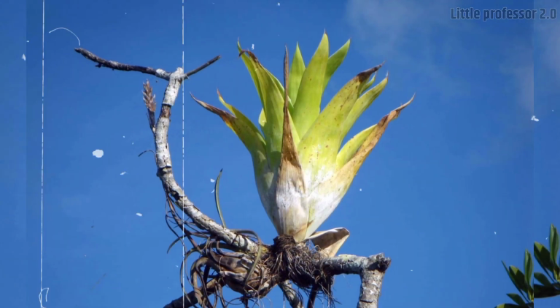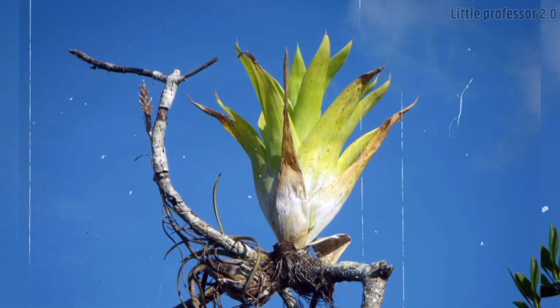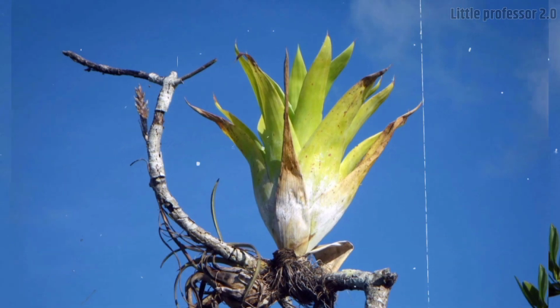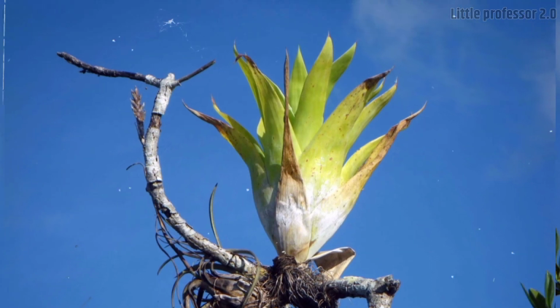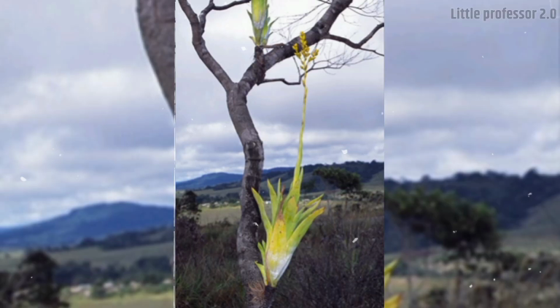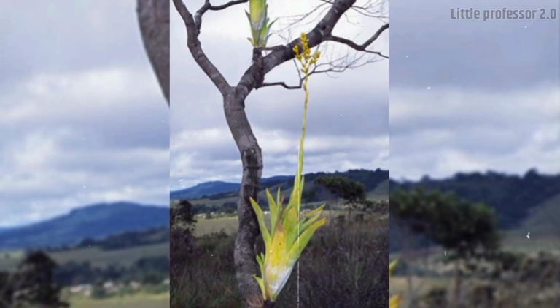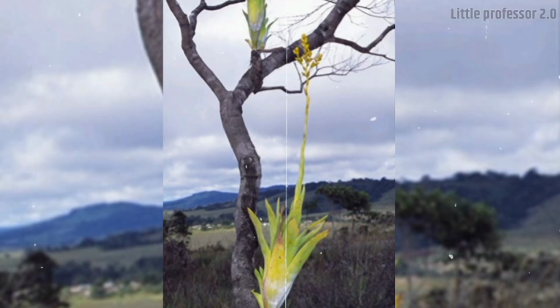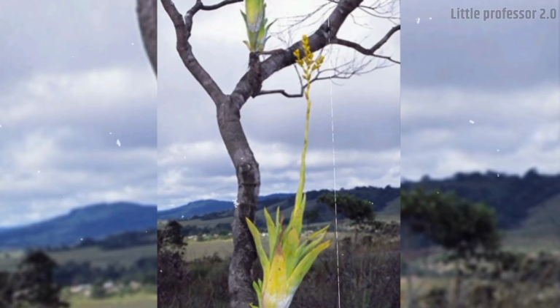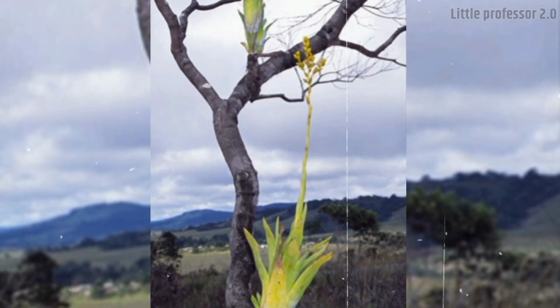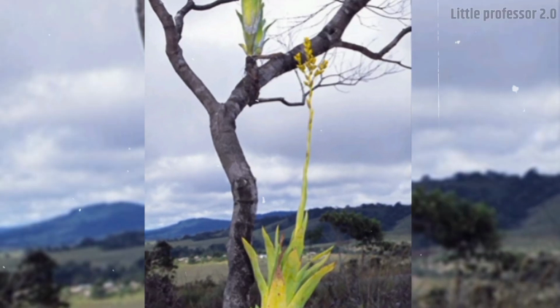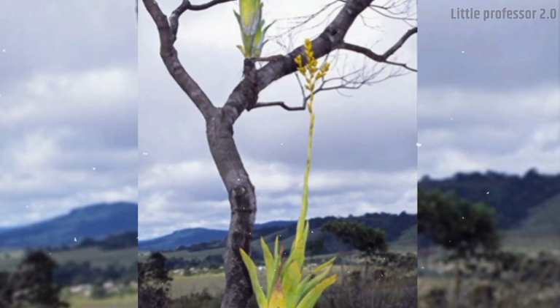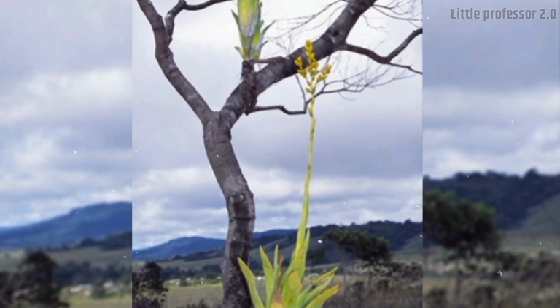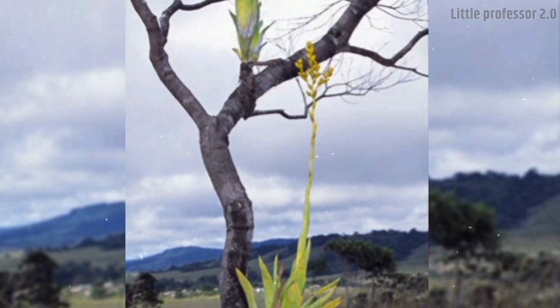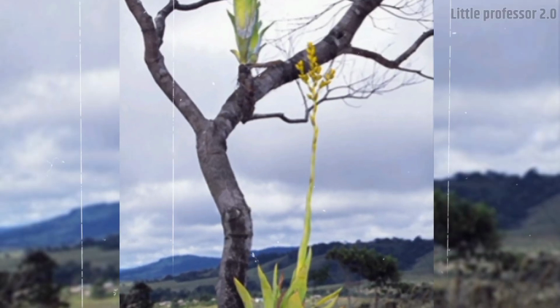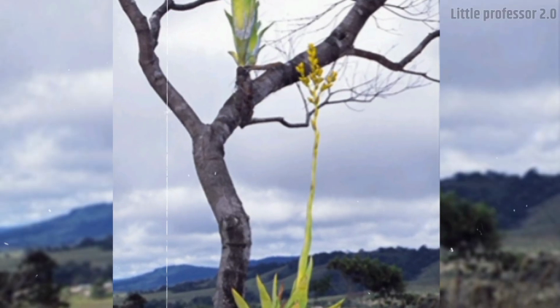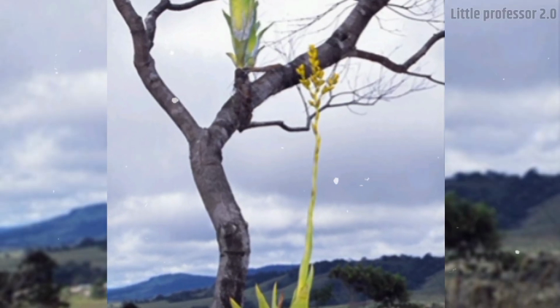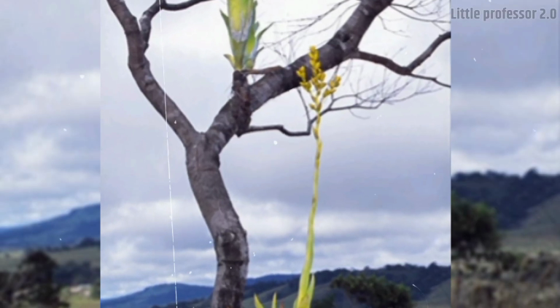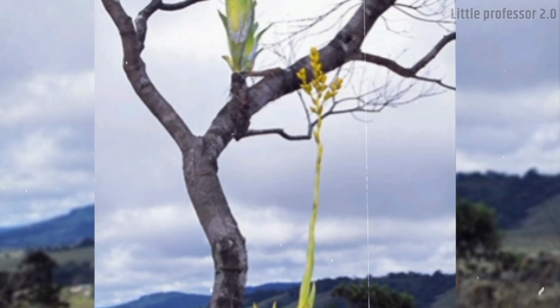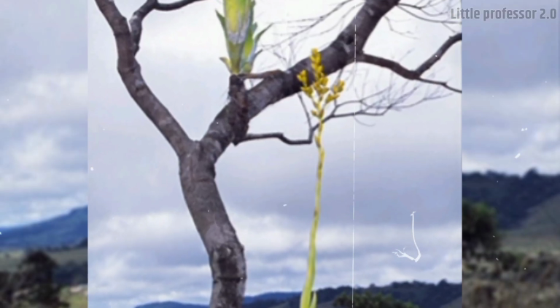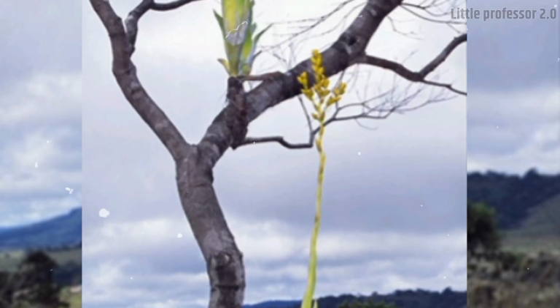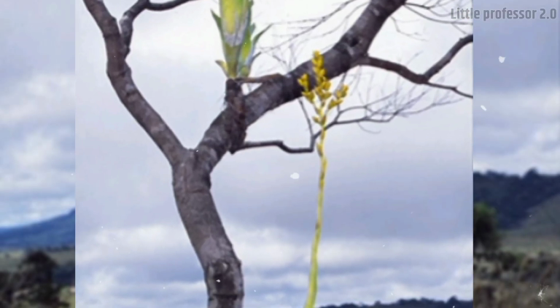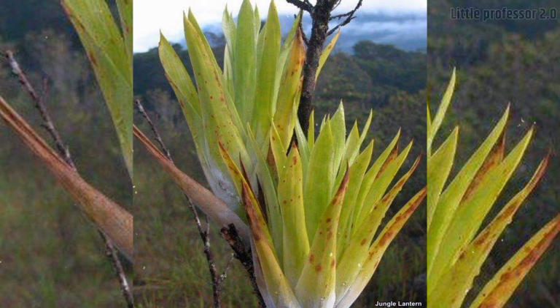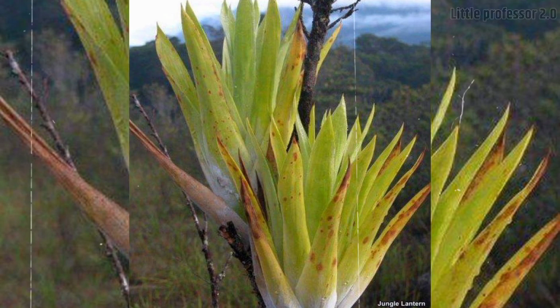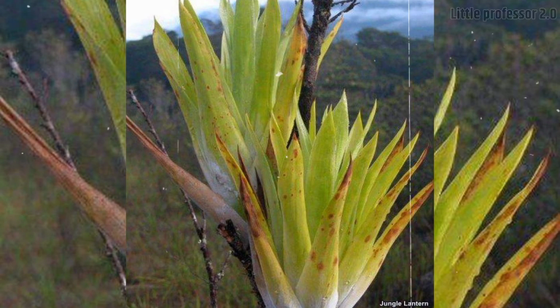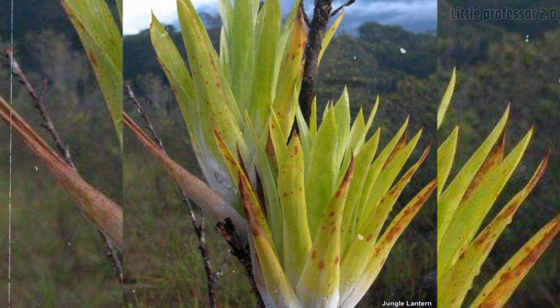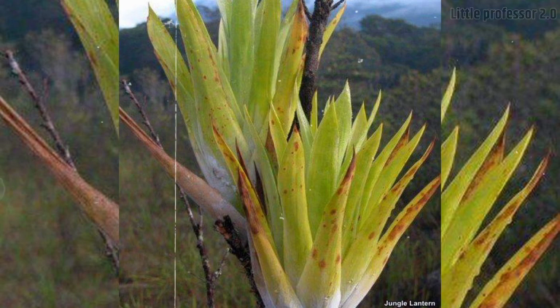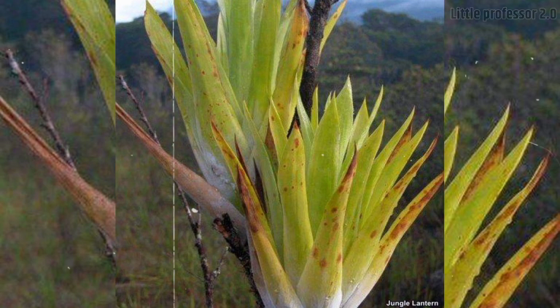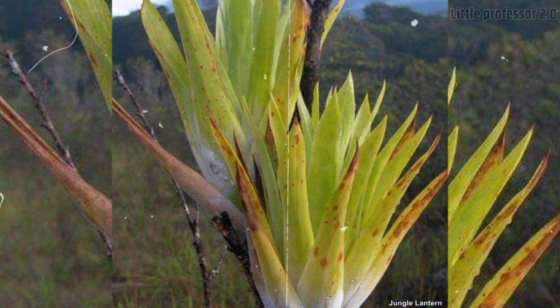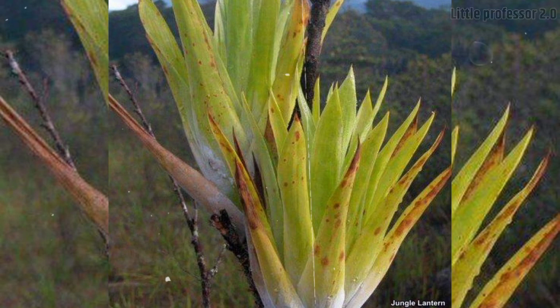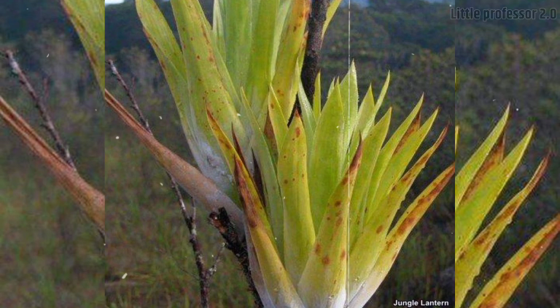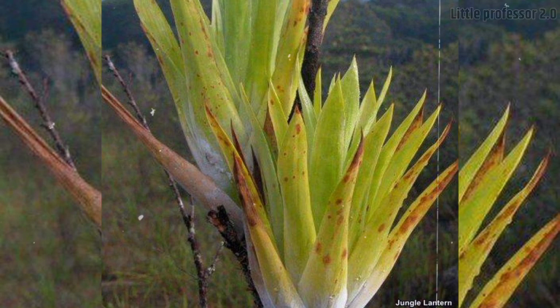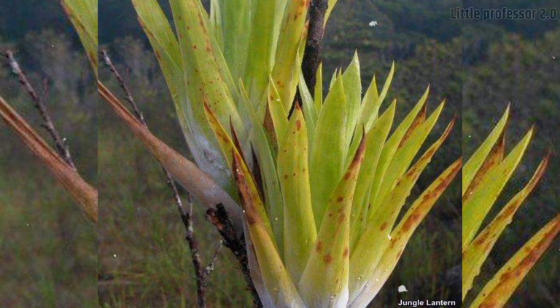The yellow flowers of this plant look quite beautiful, because of which people also call this plant the yellow strap plant. Actually, this plant is quite beautiful.